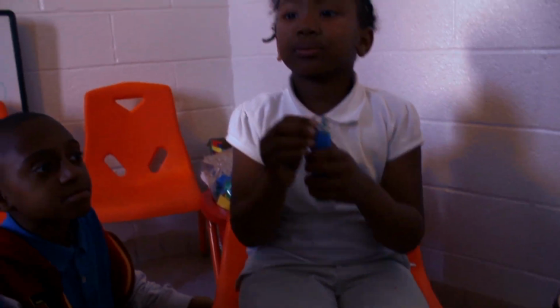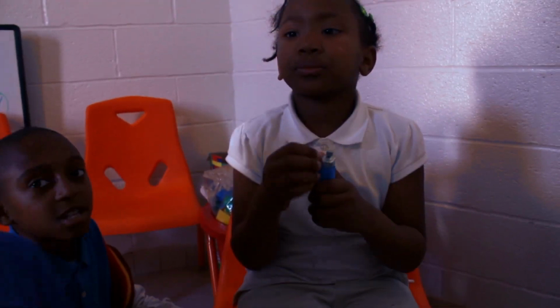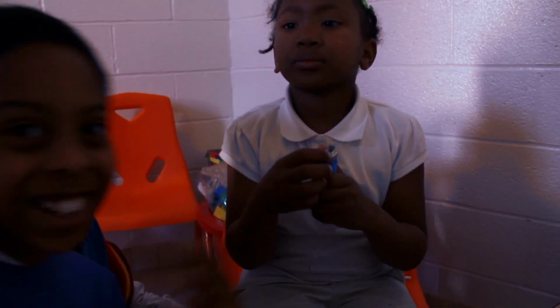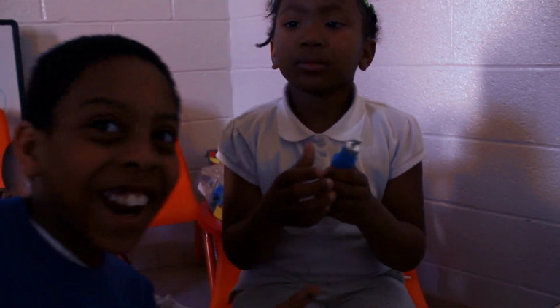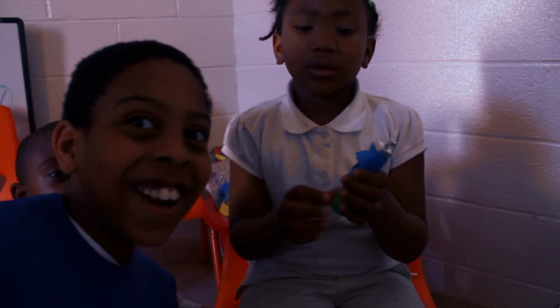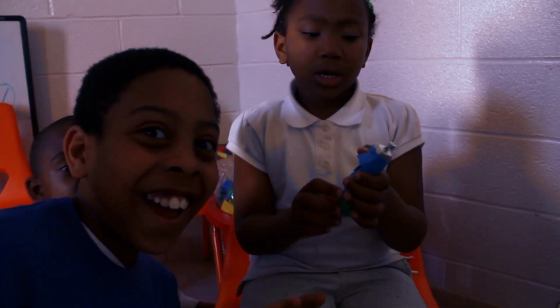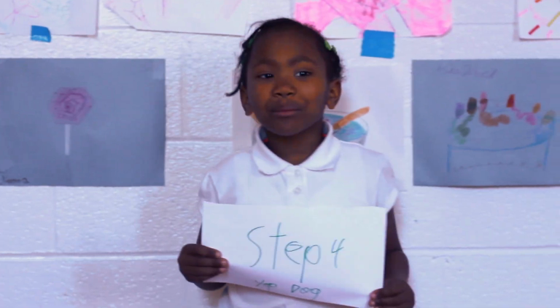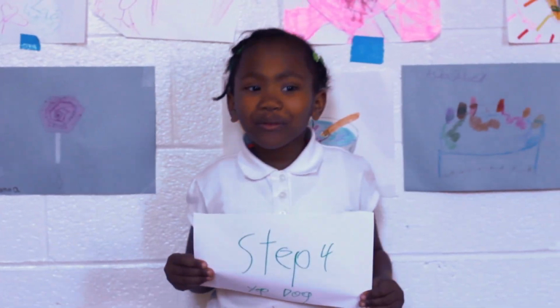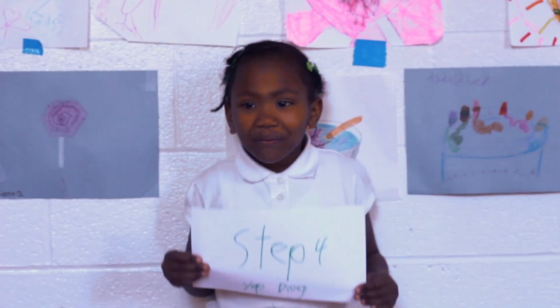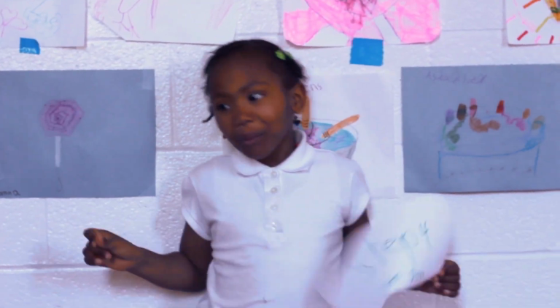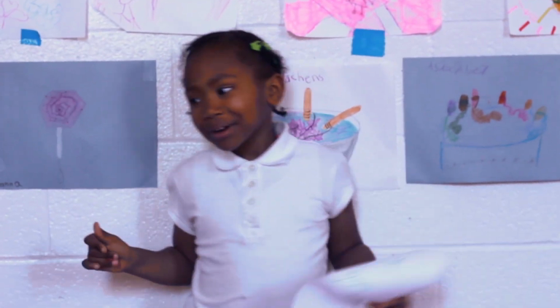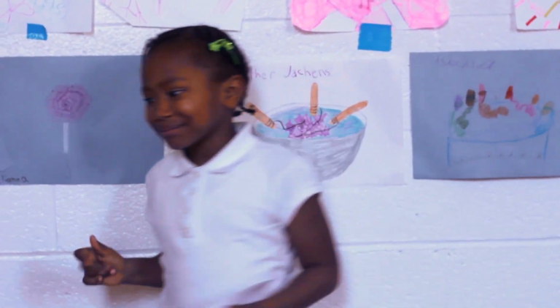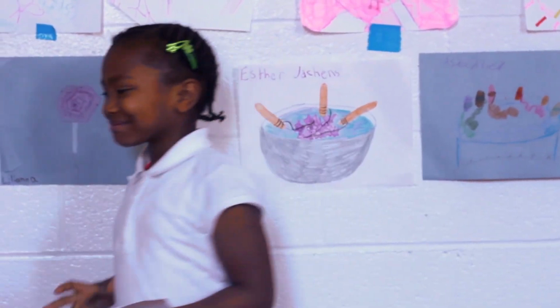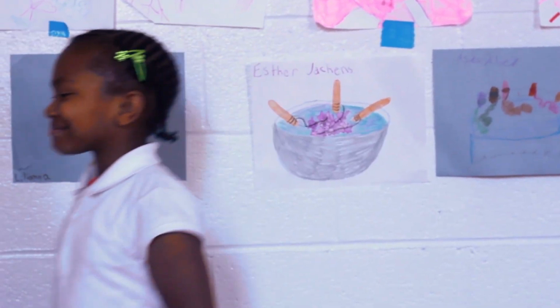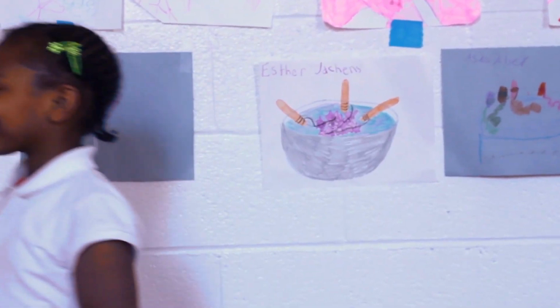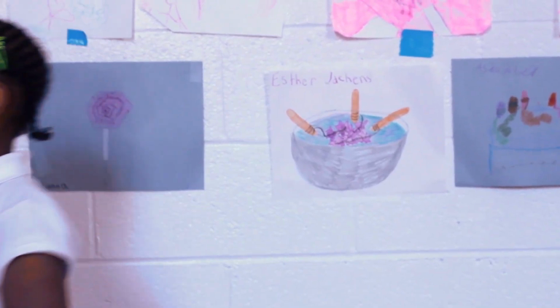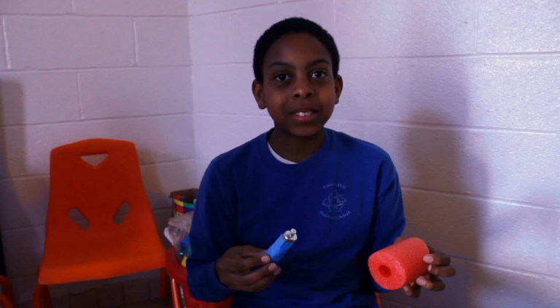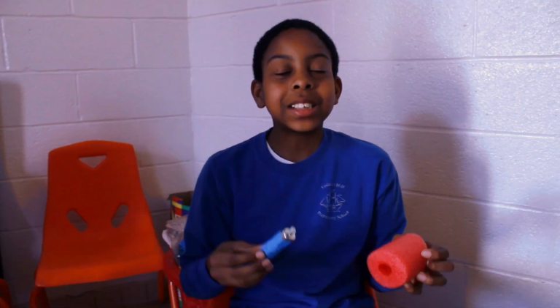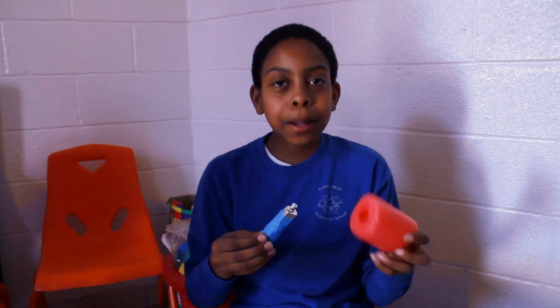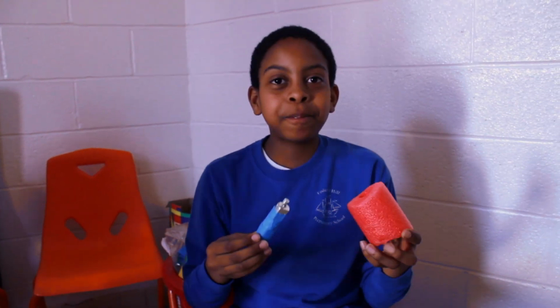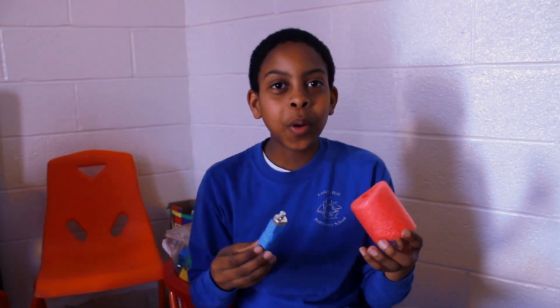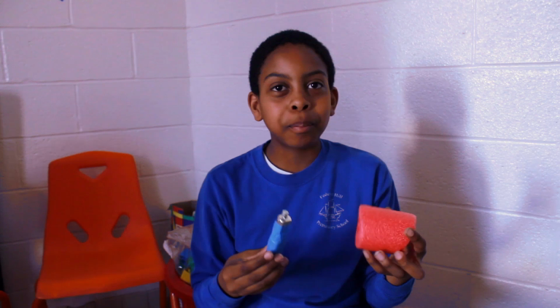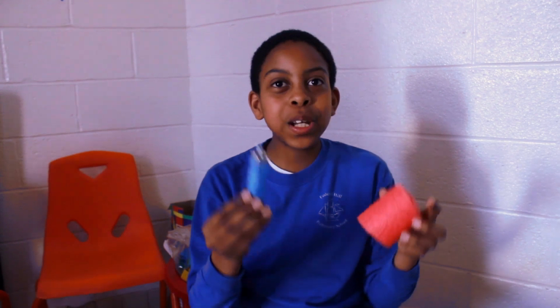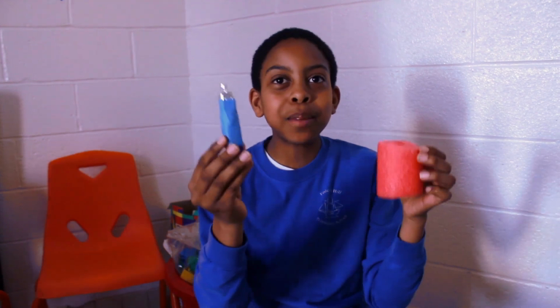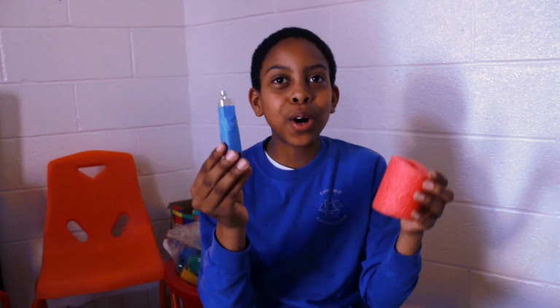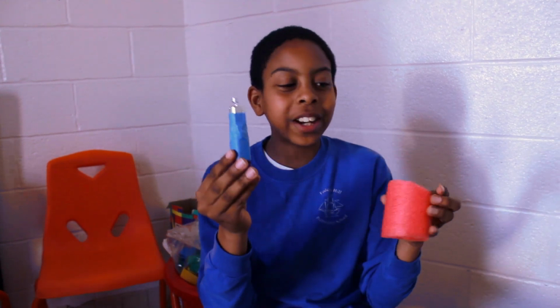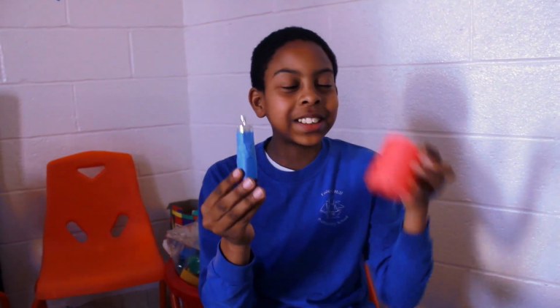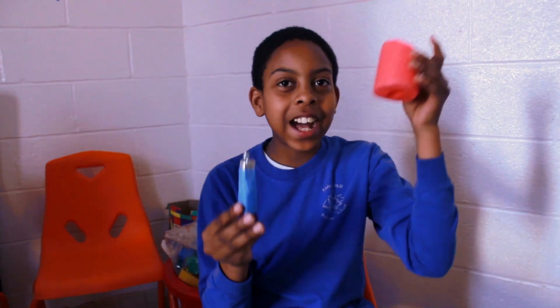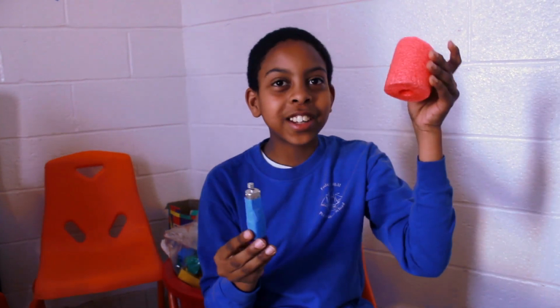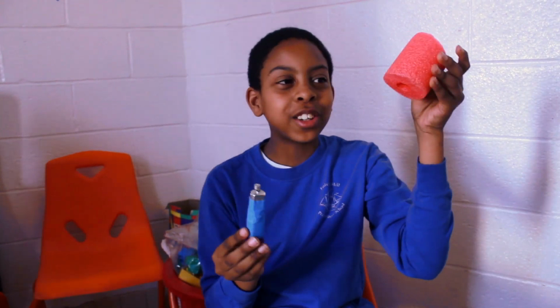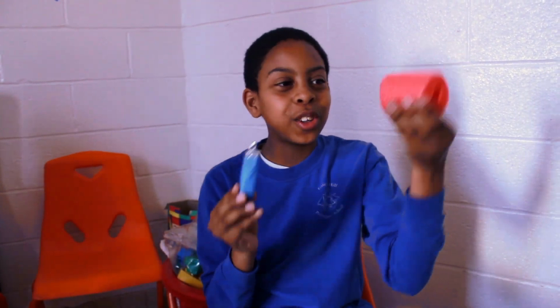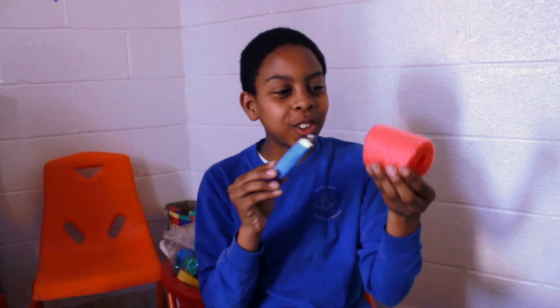We did it! Step four: put the motor inside of the needle.